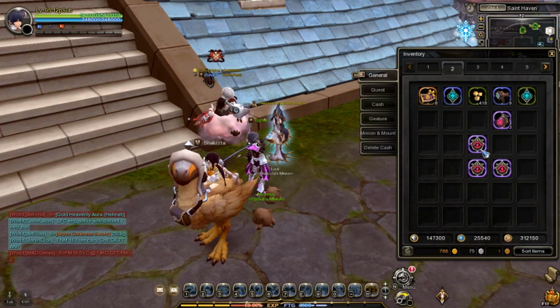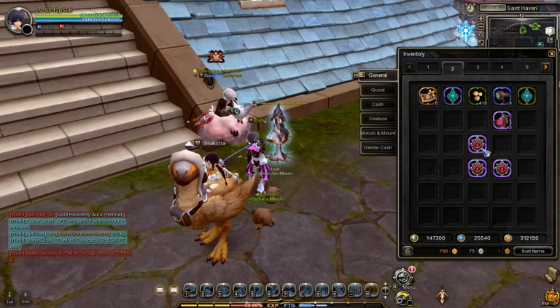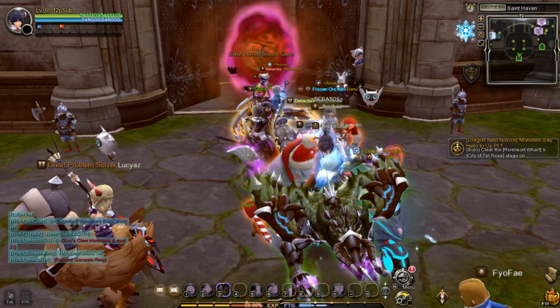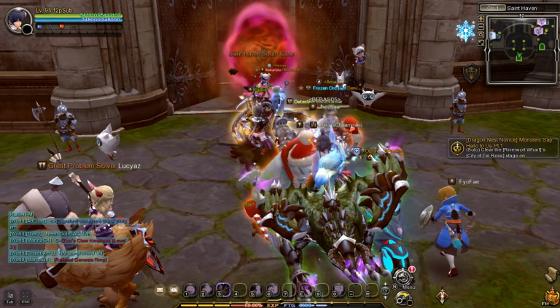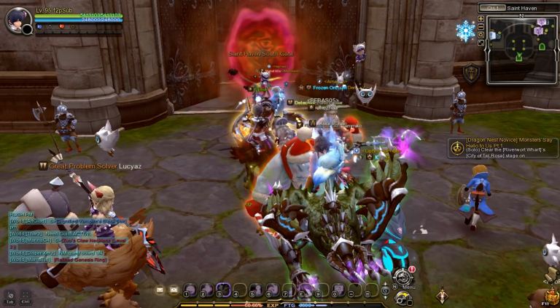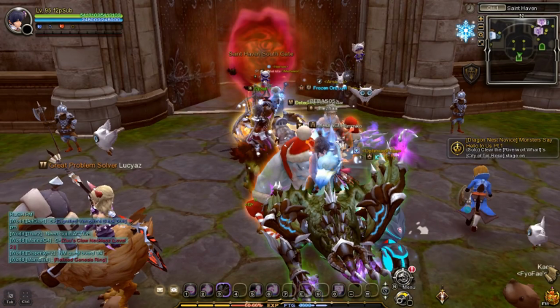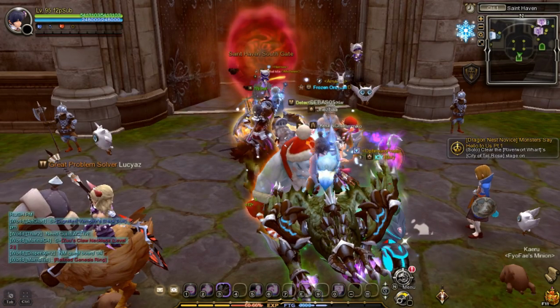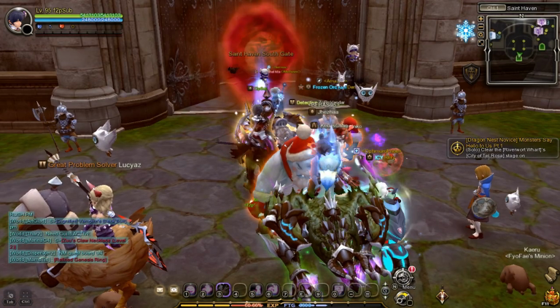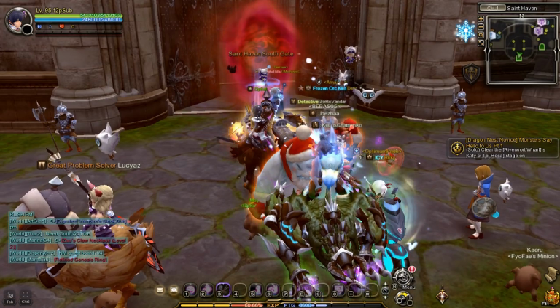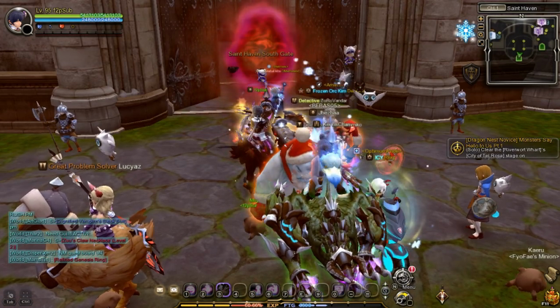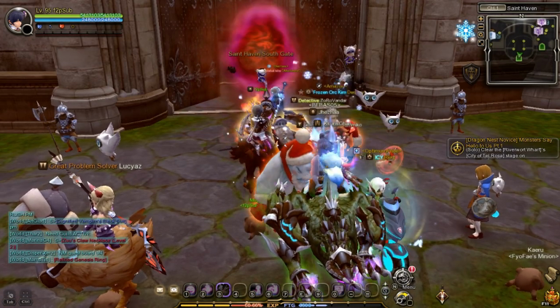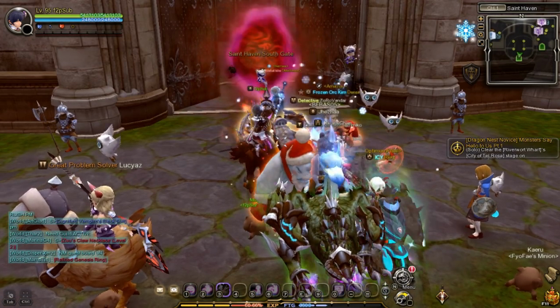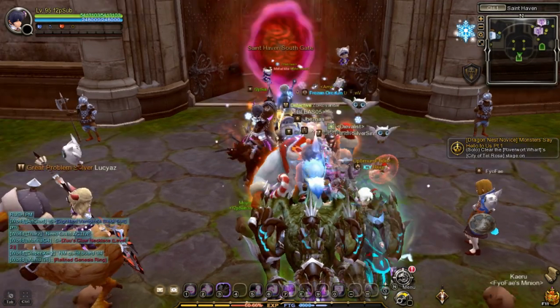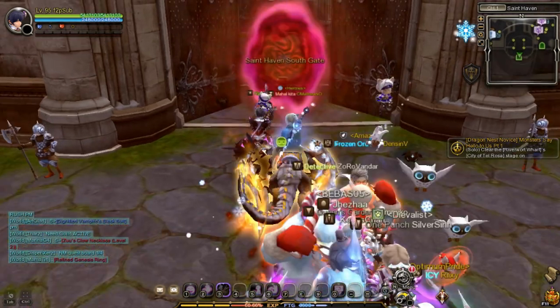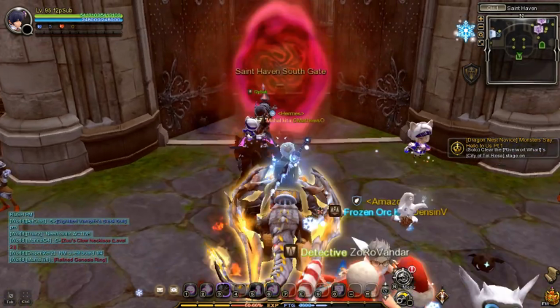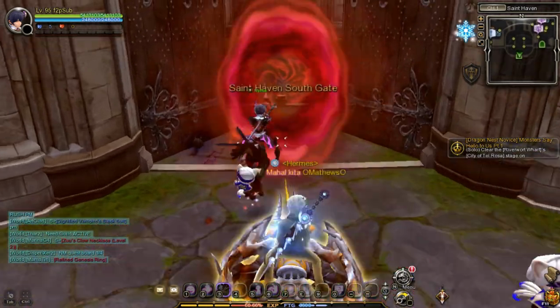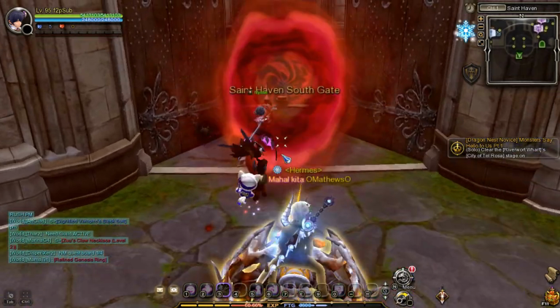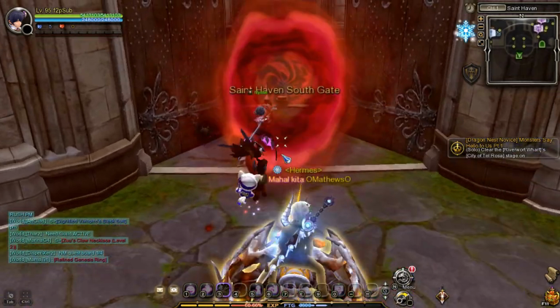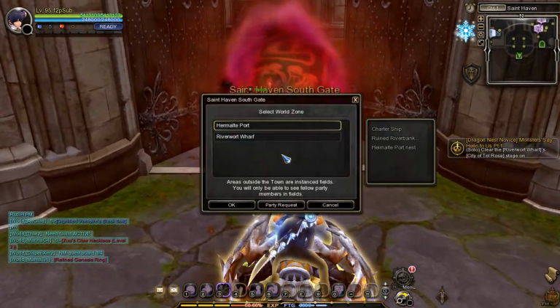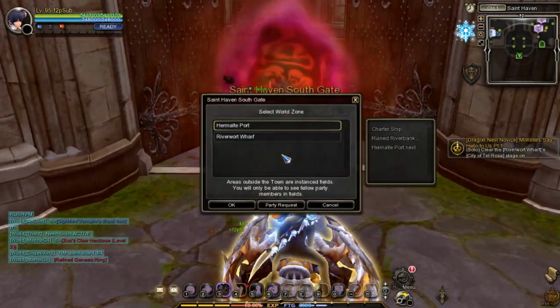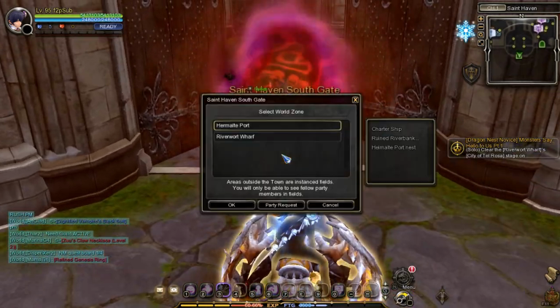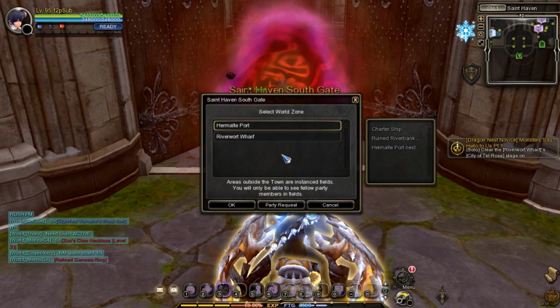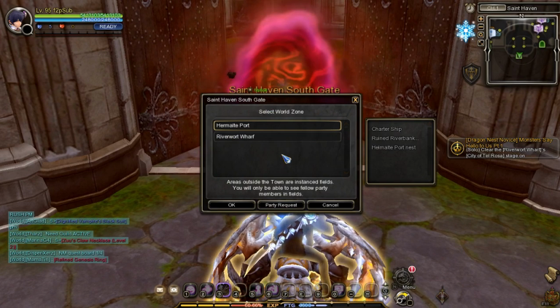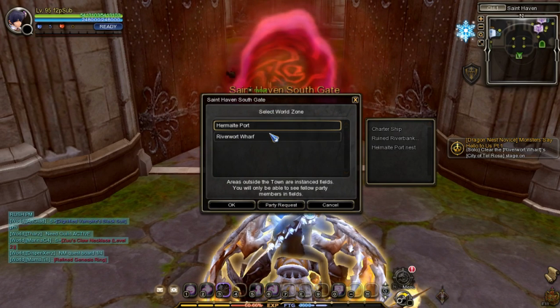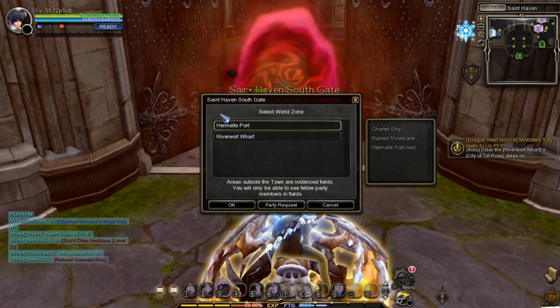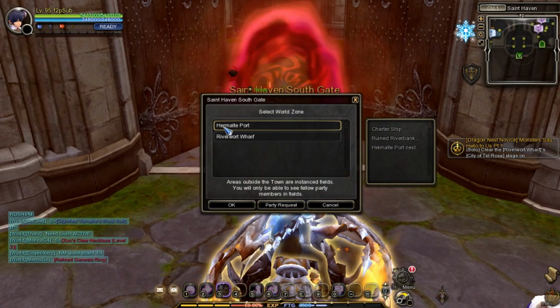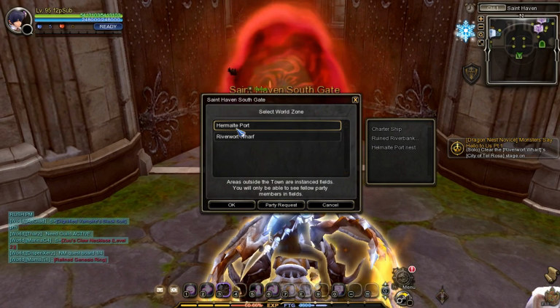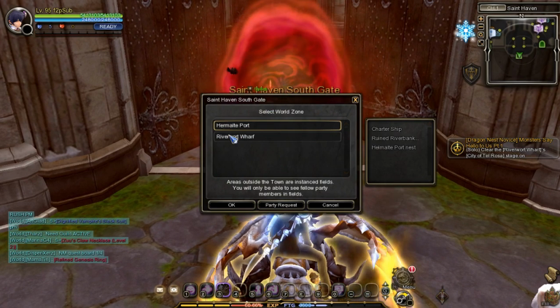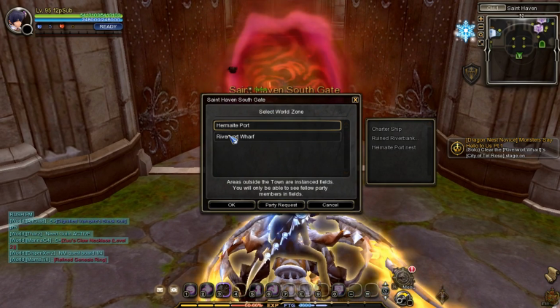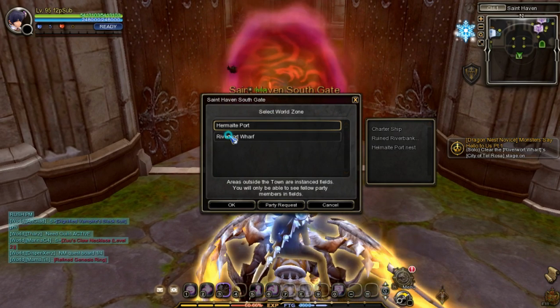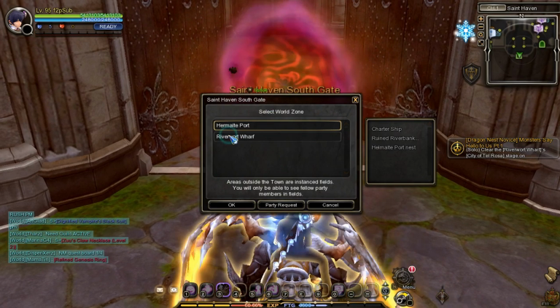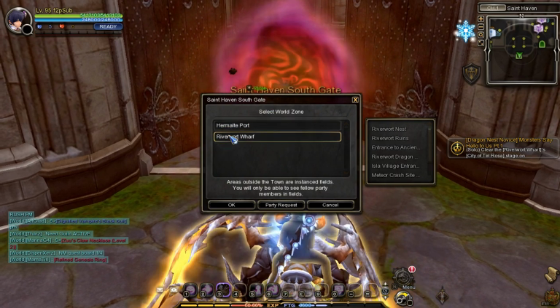For the next tasks, go to Saint Haven South Gate and go to the Portal, then go to Riverwirt Wharf.